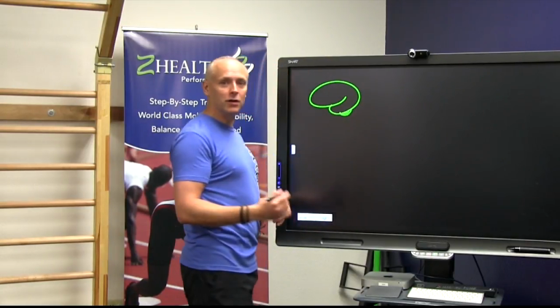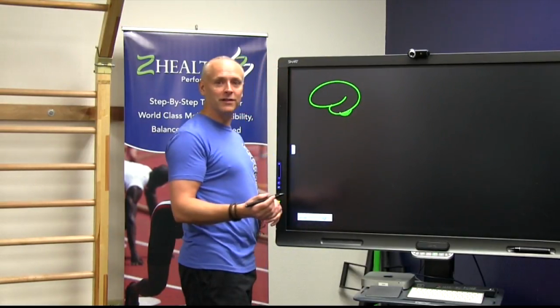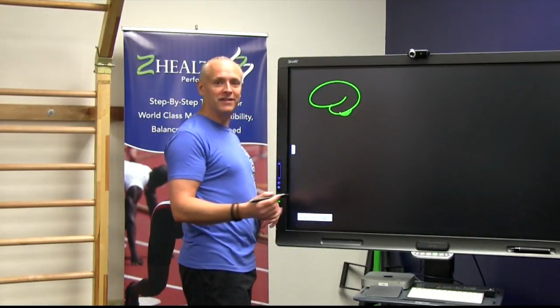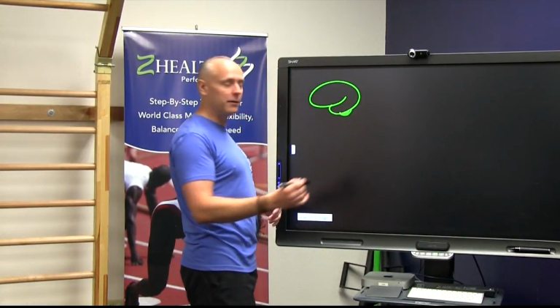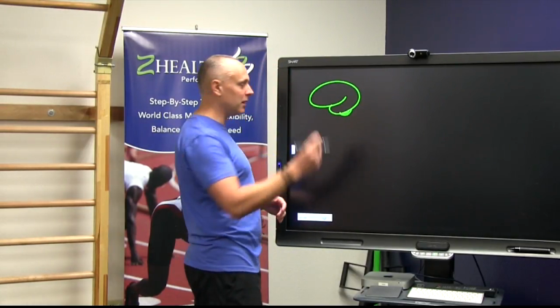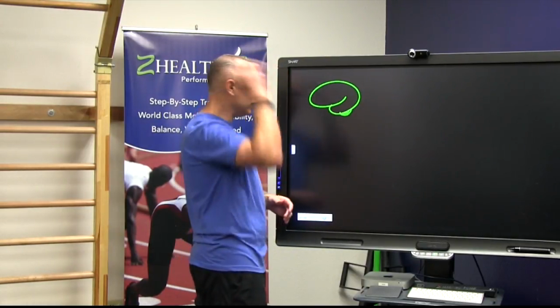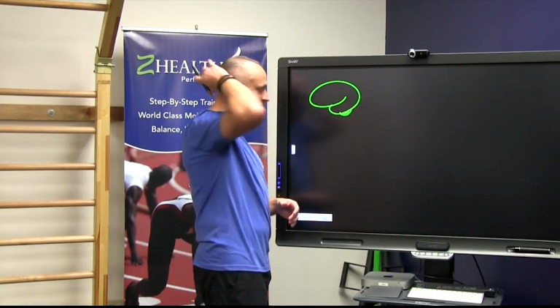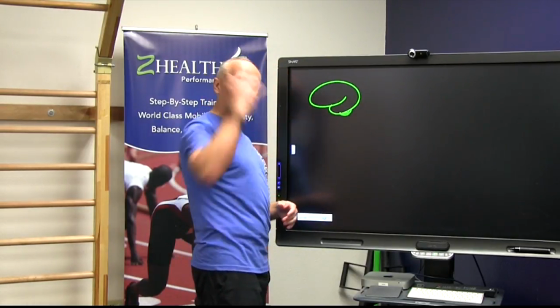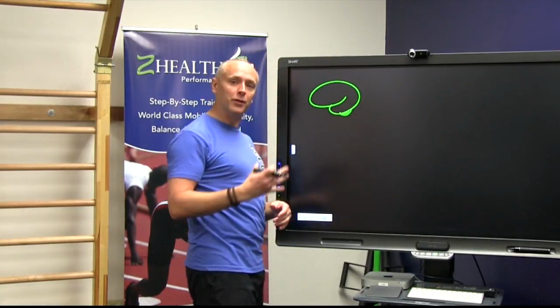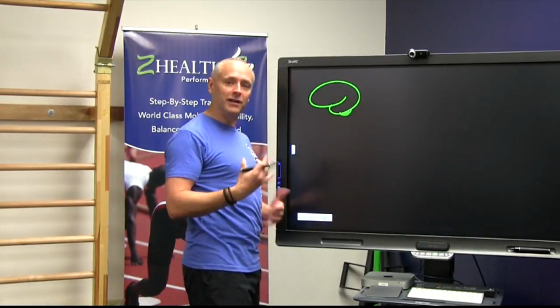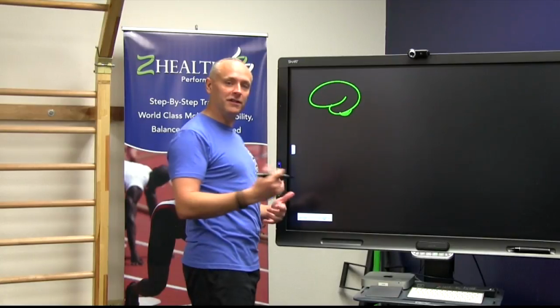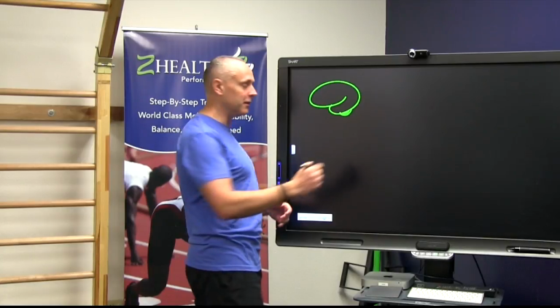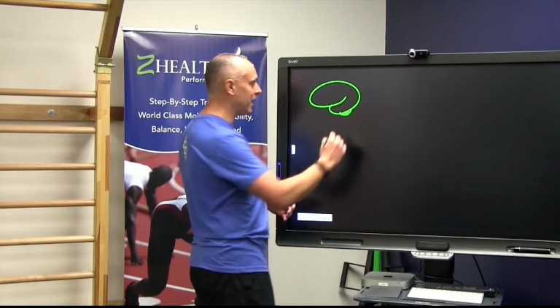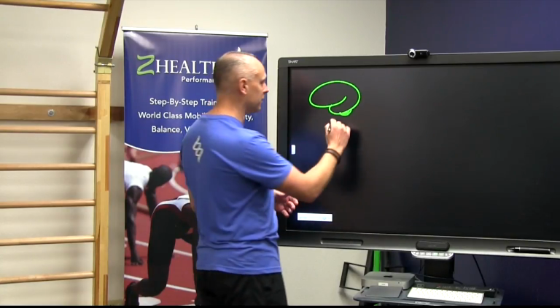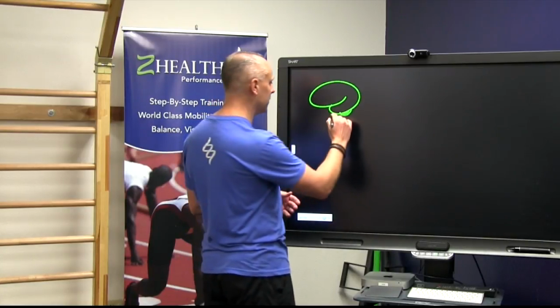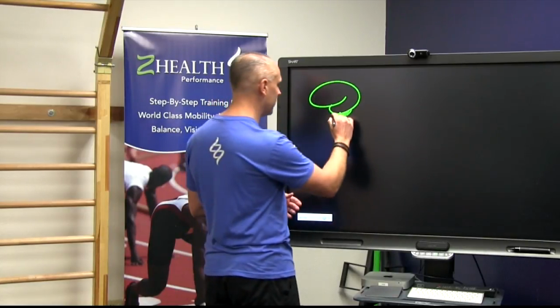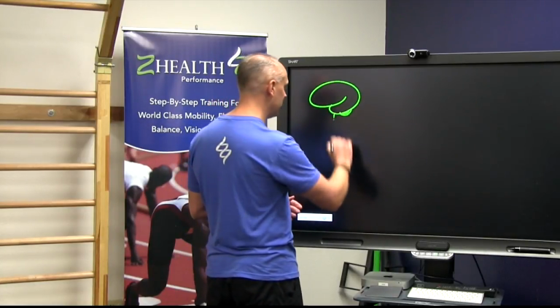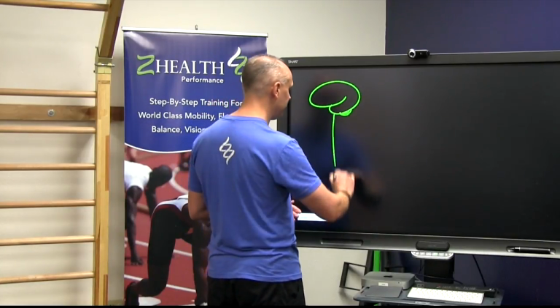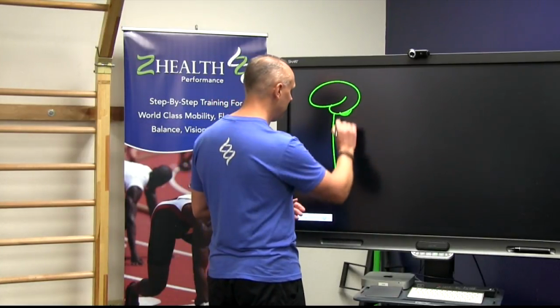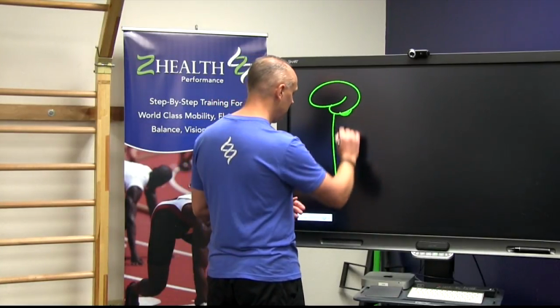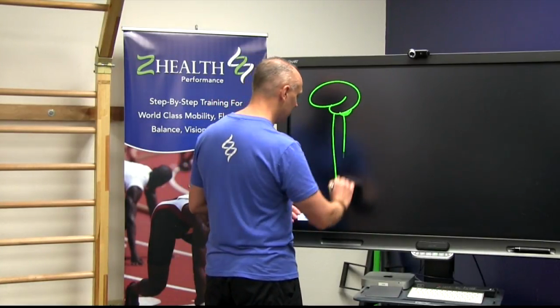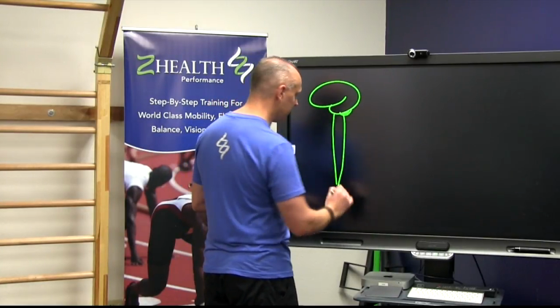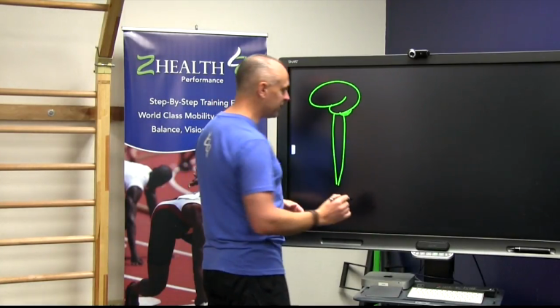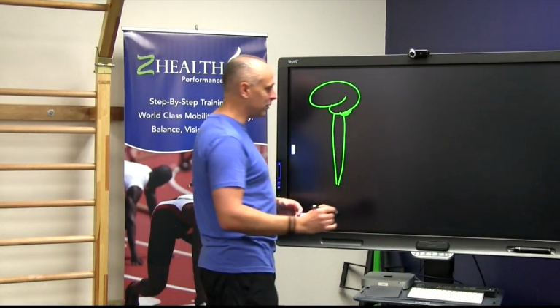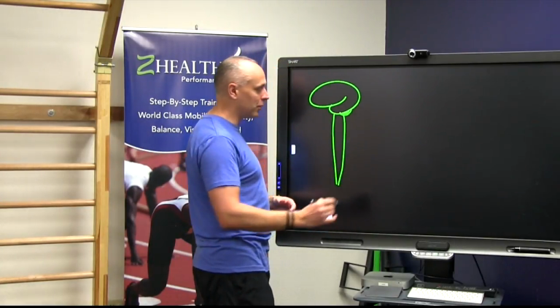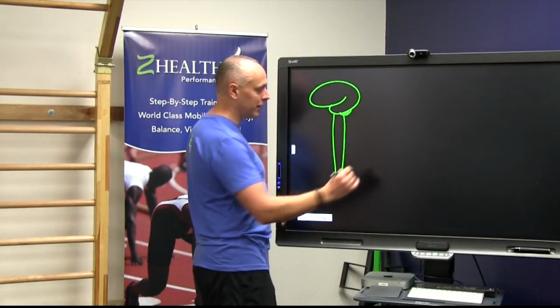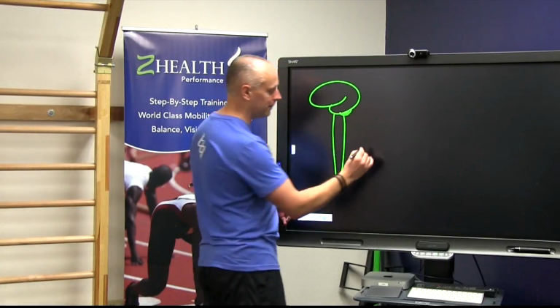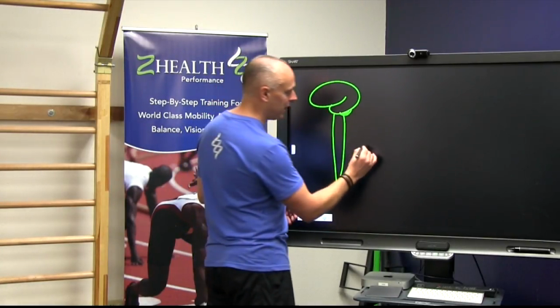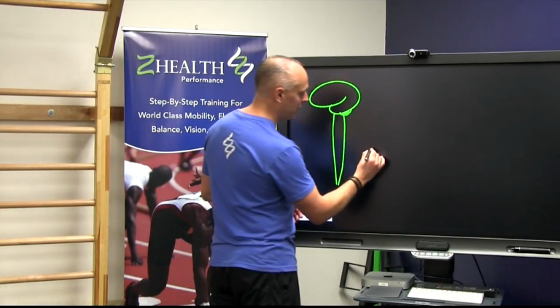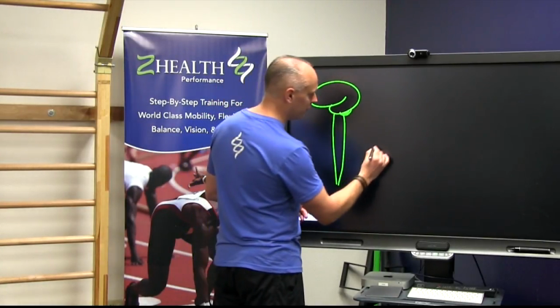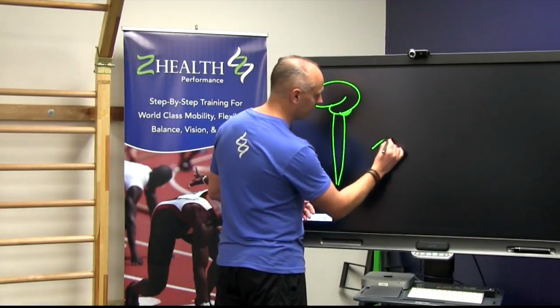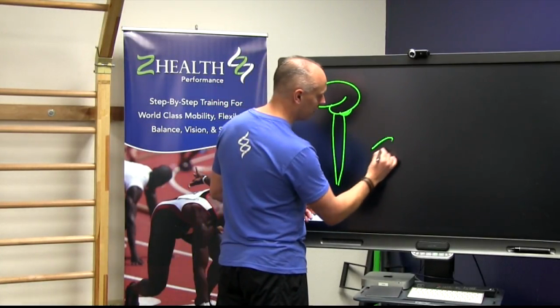We're going to call that the cerebellum, which is a little brain that sits at the back of the big brain, and we're going to put the spinal cord in.